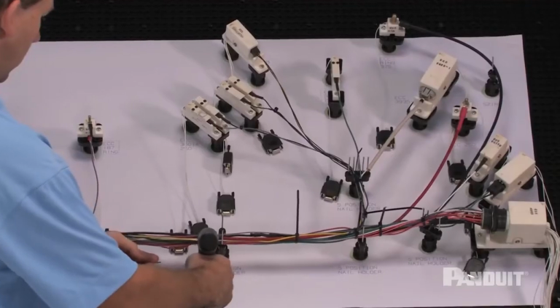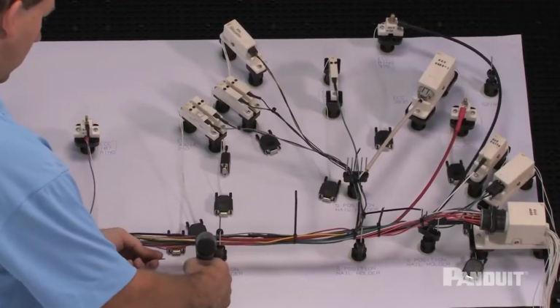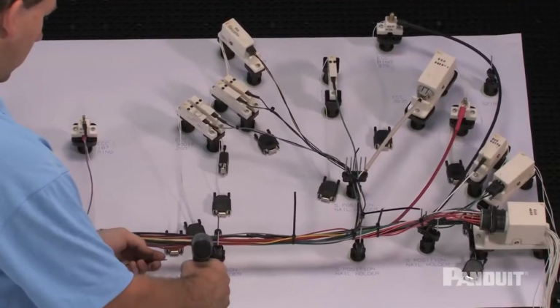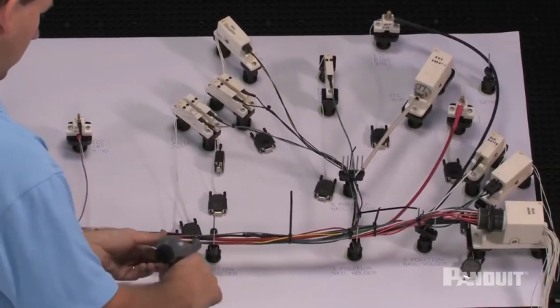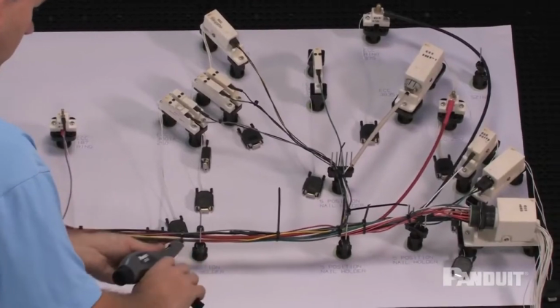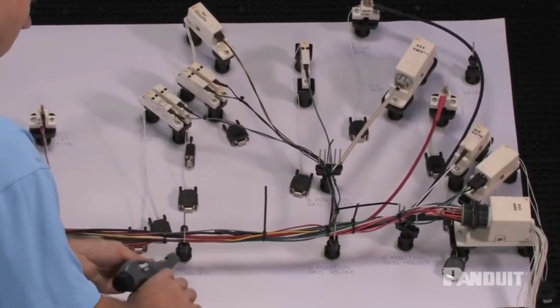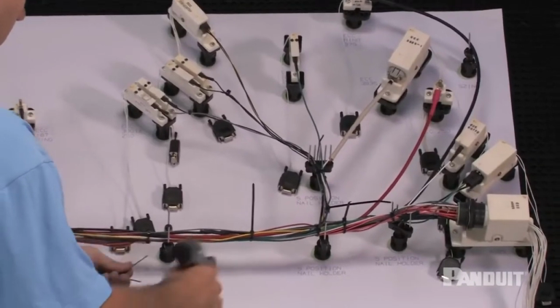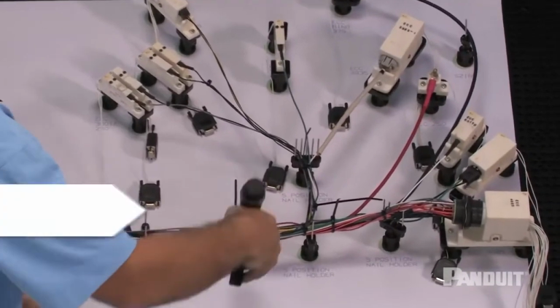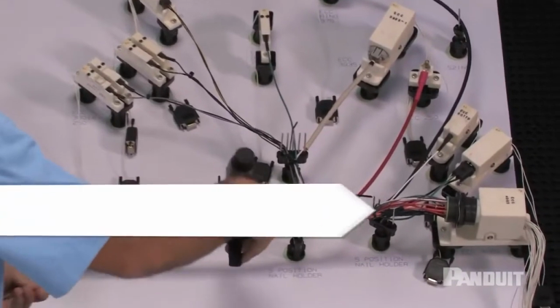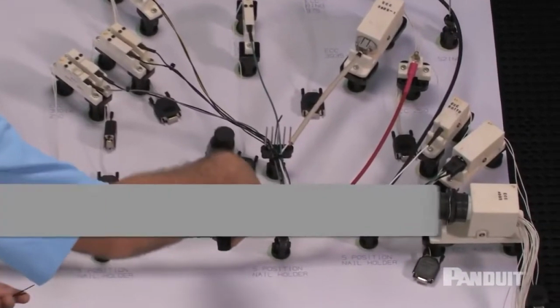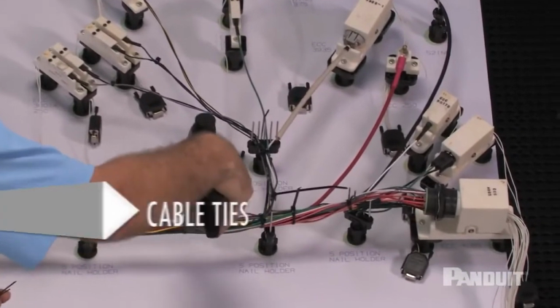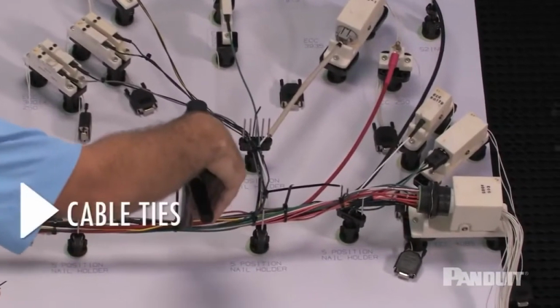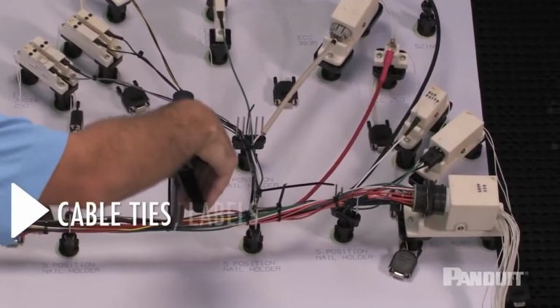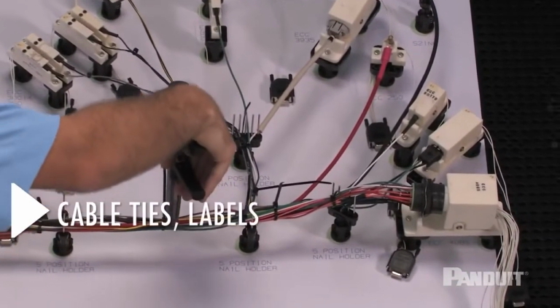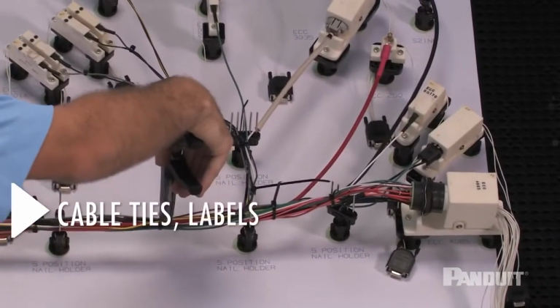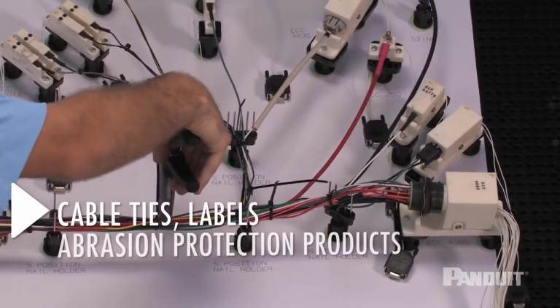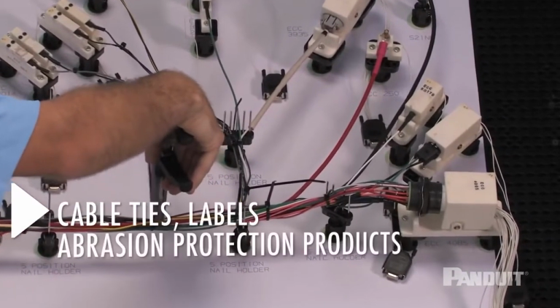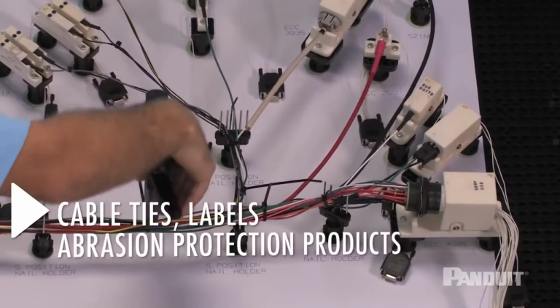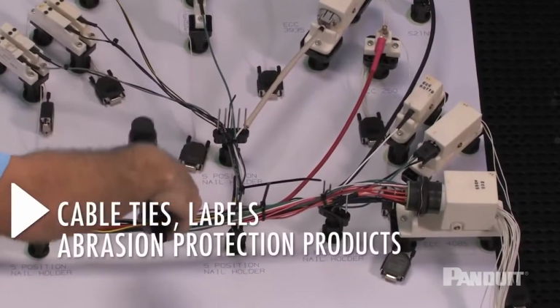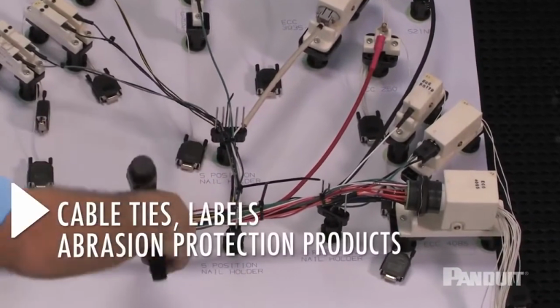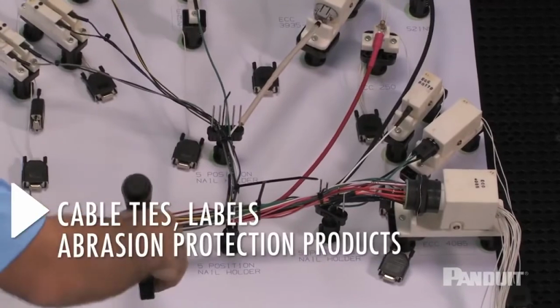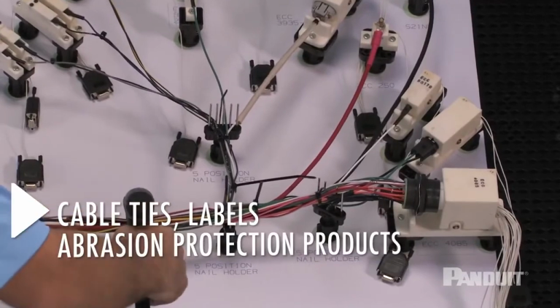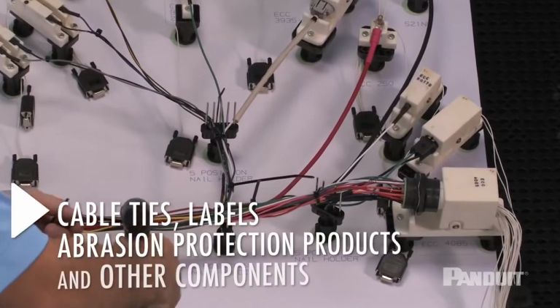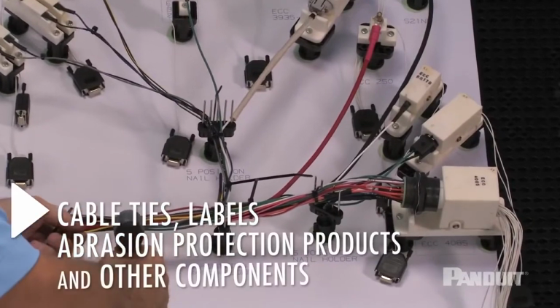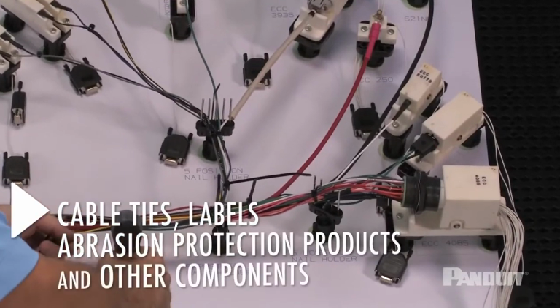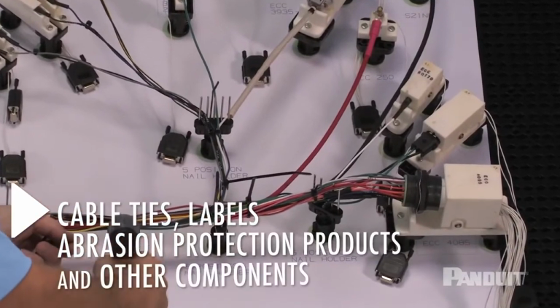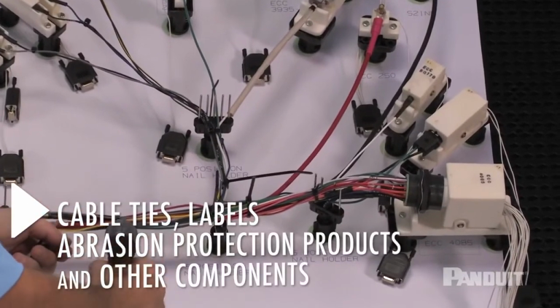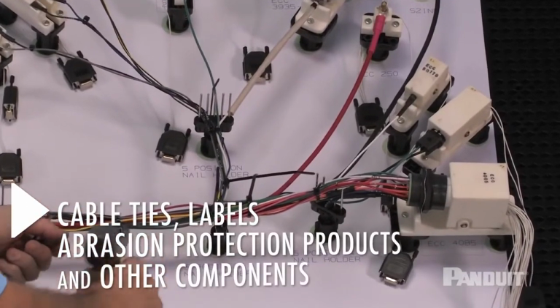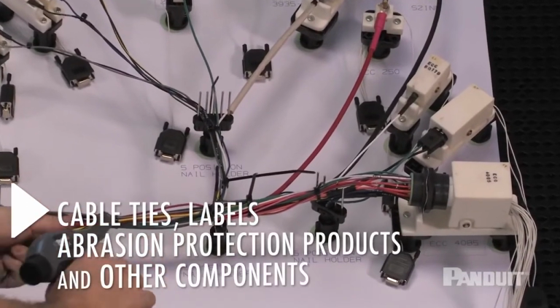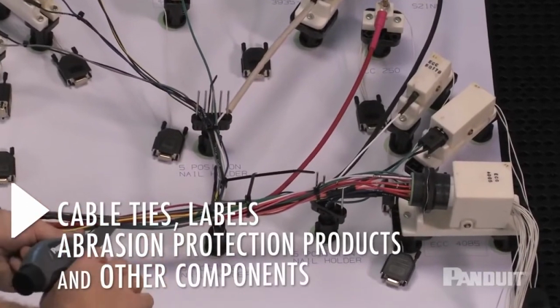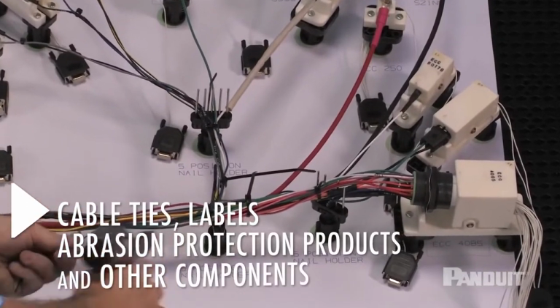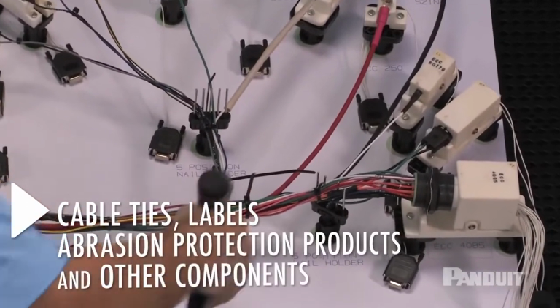An elevated harness makes it easier to install cable ties, labels, abrasion protection products, and other components needed to complete the harness.